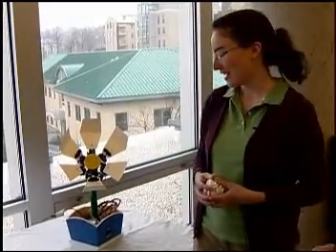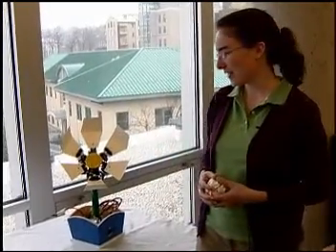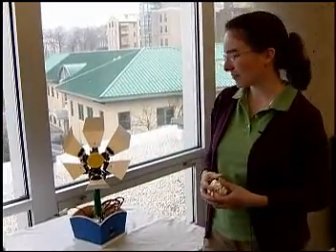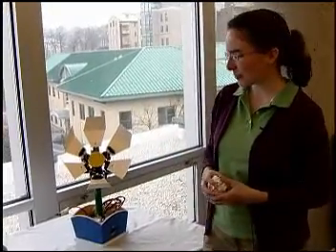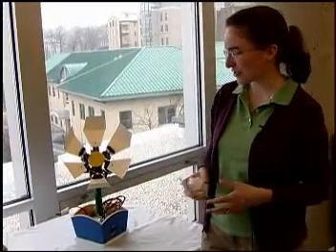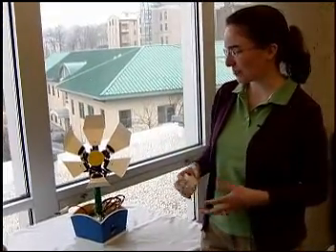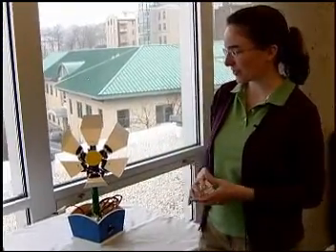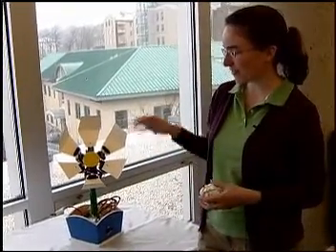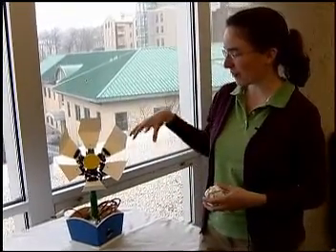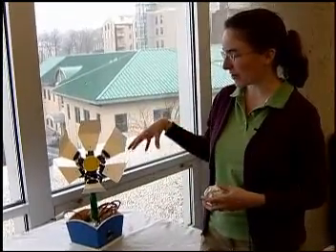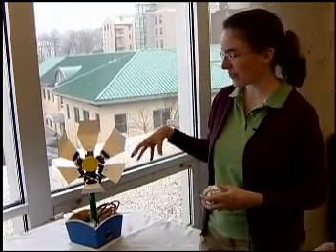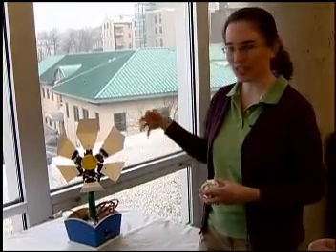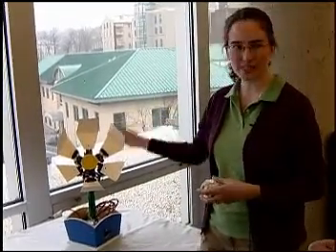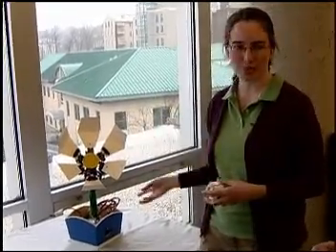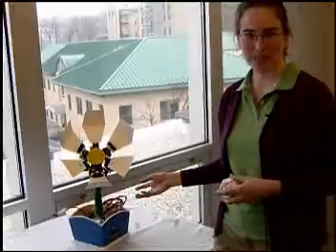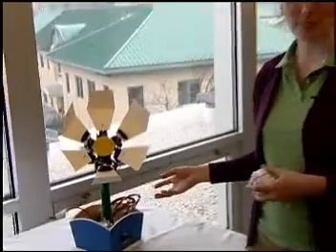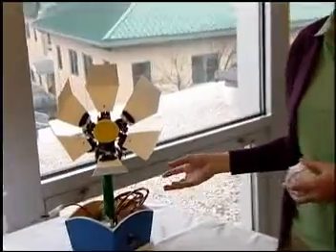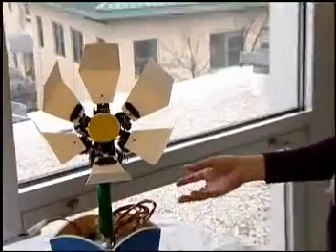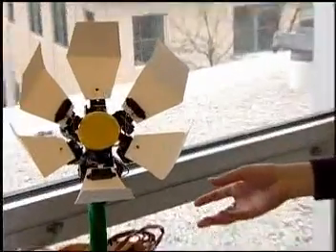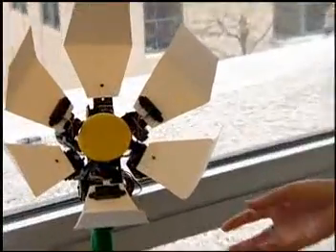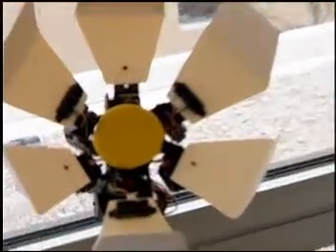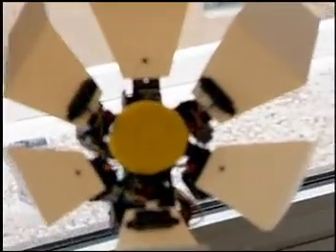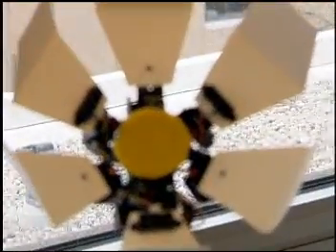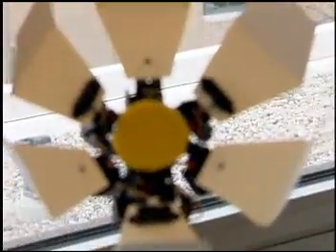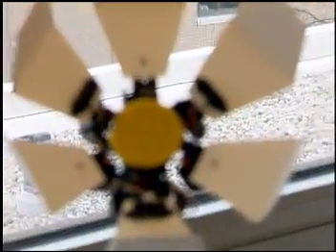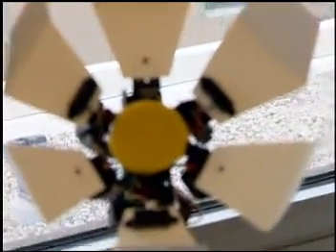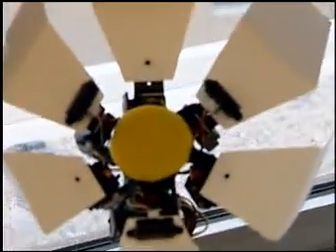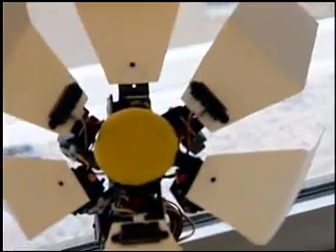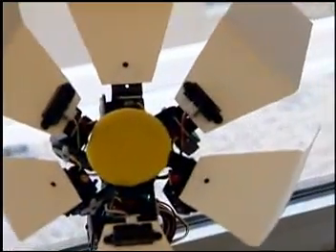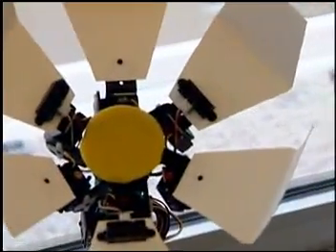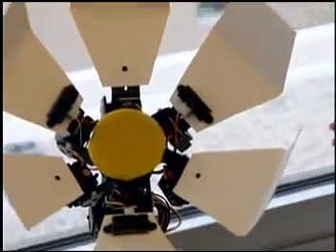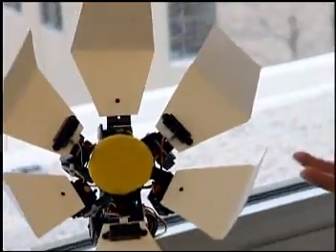And hopefully once you've built the flower using our step-by-step recipe, you'd feel empowered to go and make your own design as well.